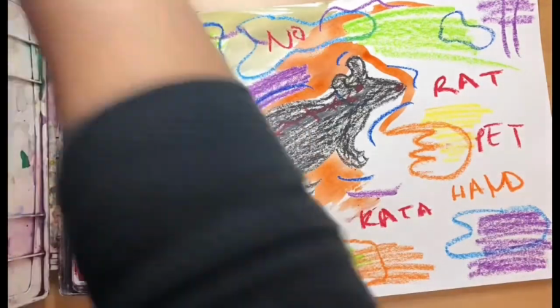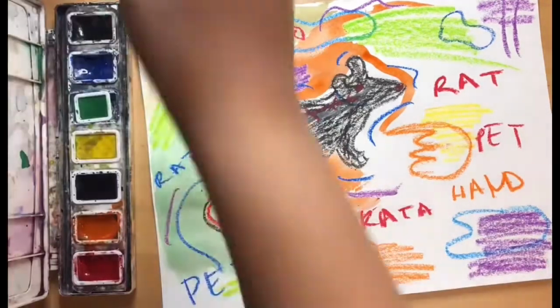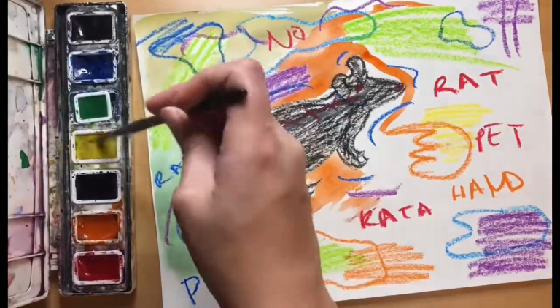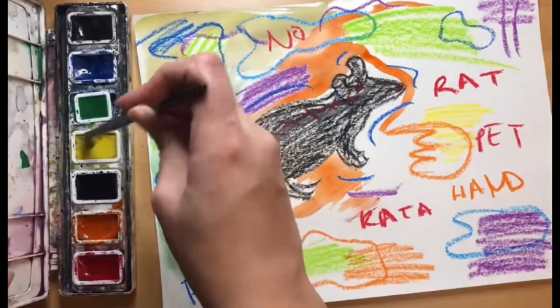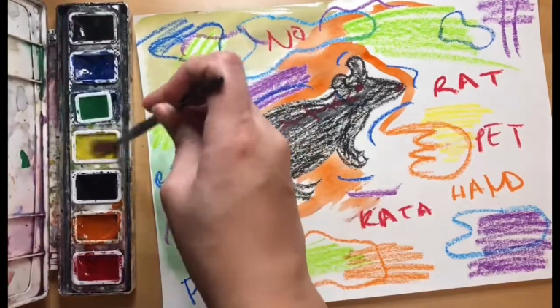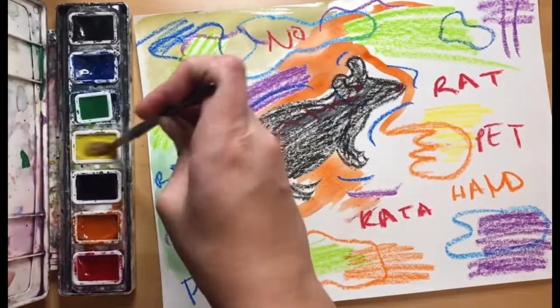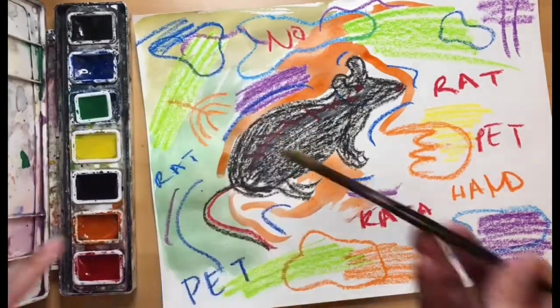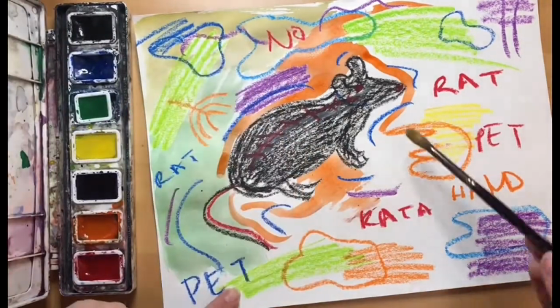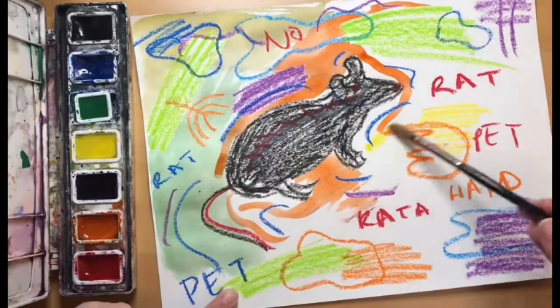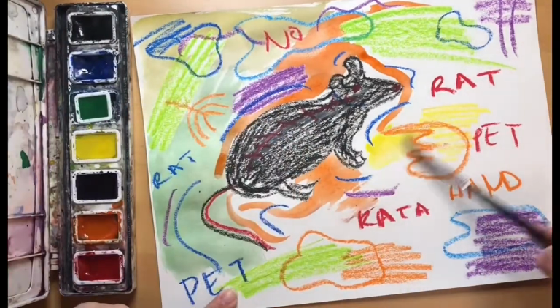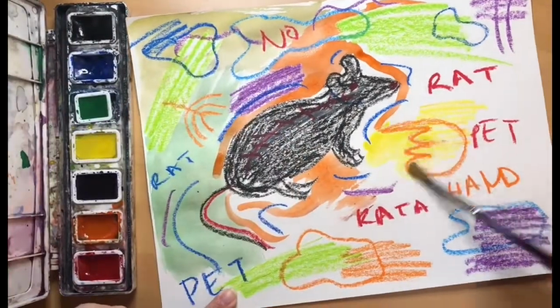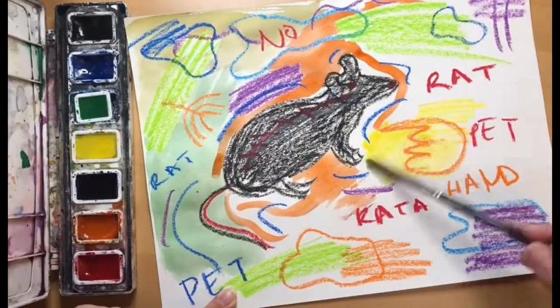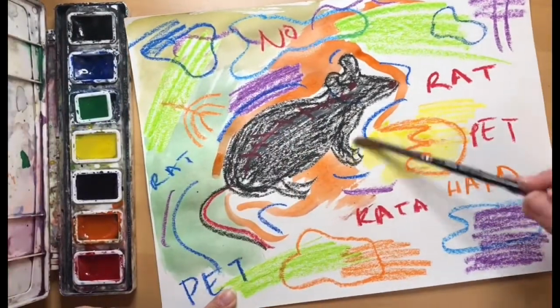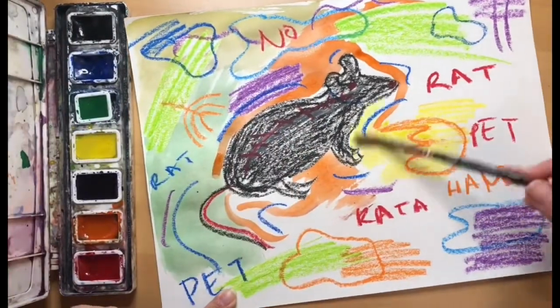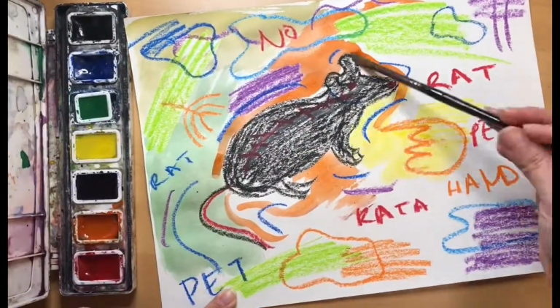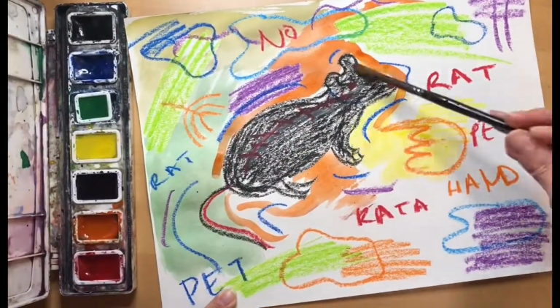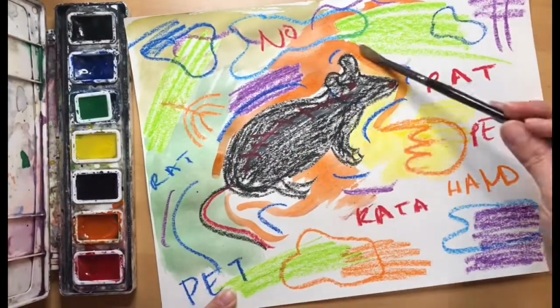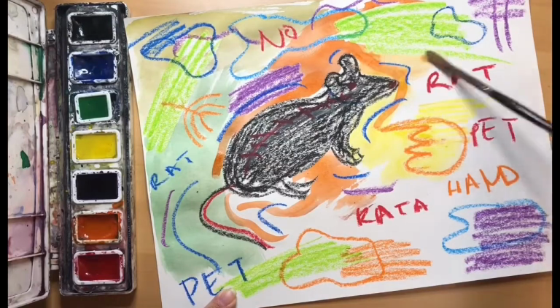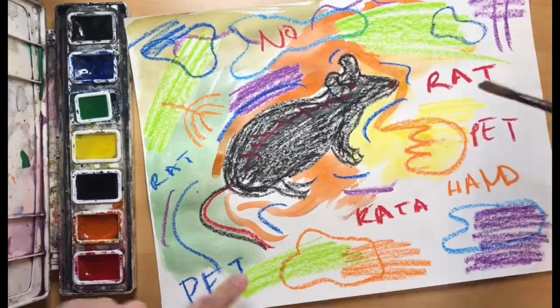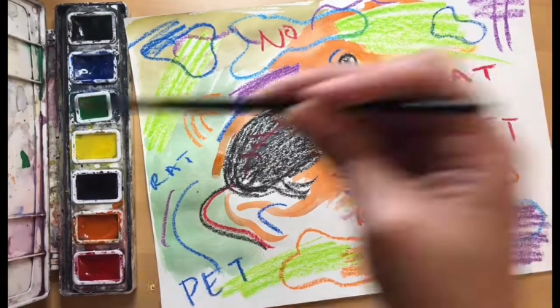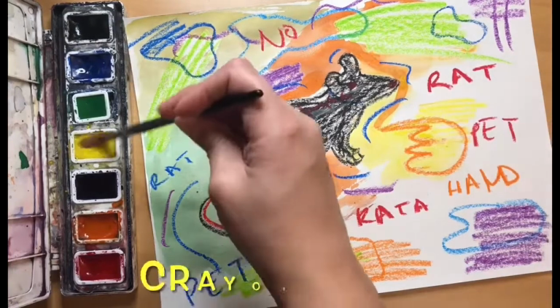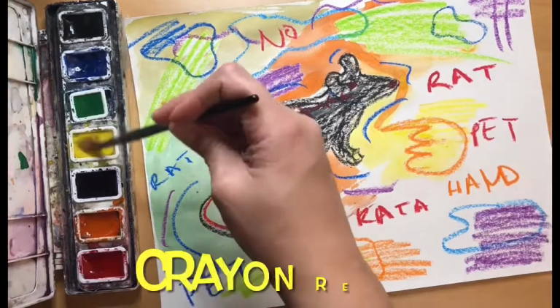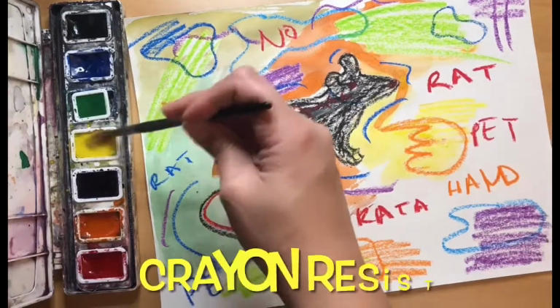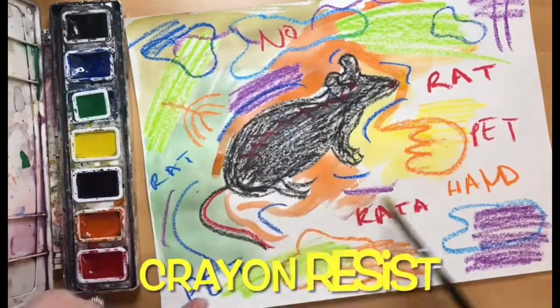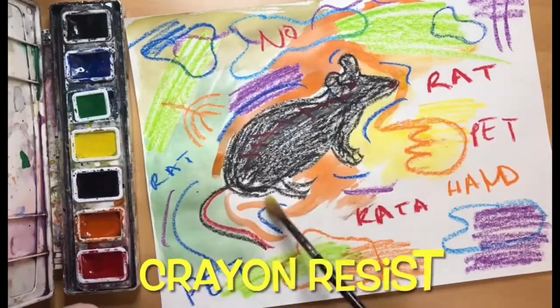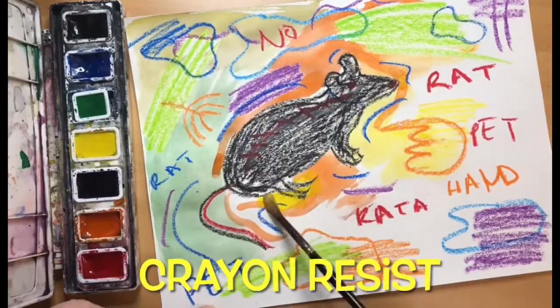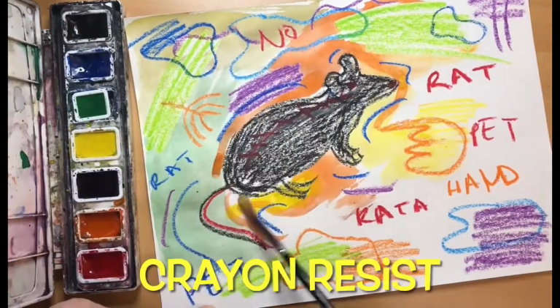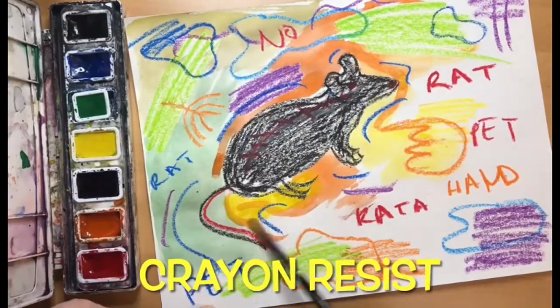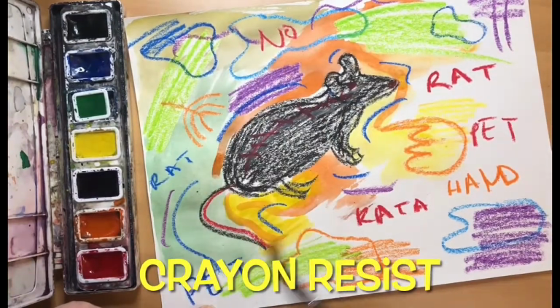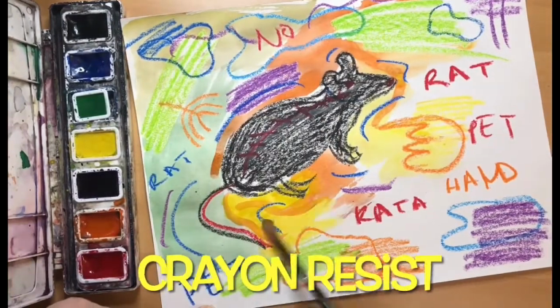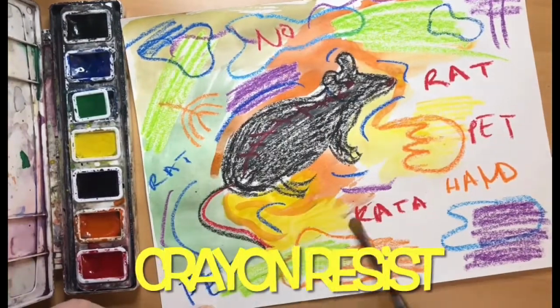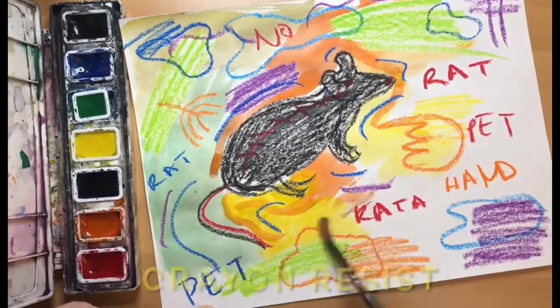As you notice, our watercolors are not covering our oil pastels or crayons, and this is called crayon resist.